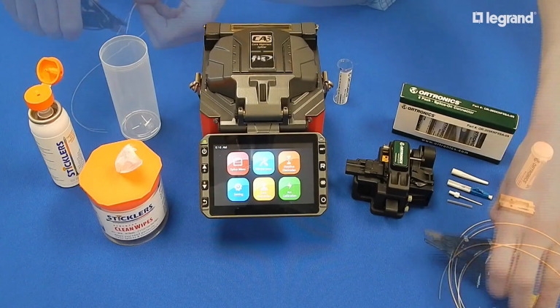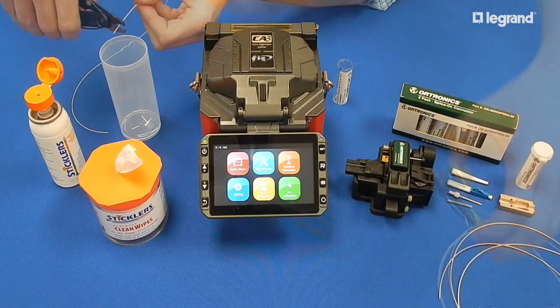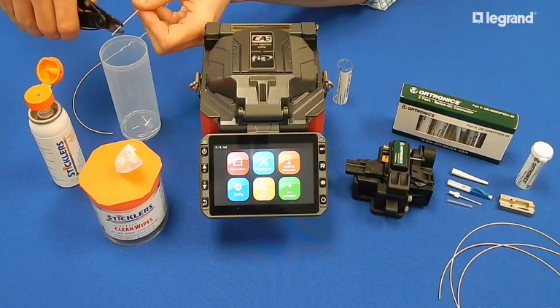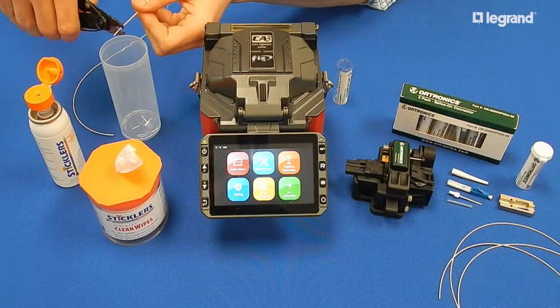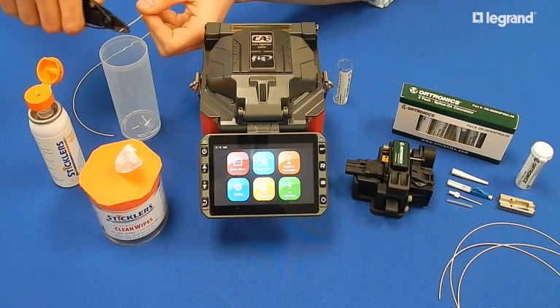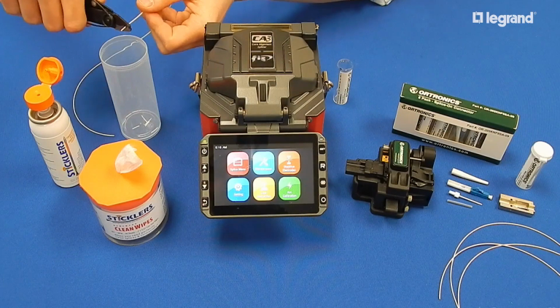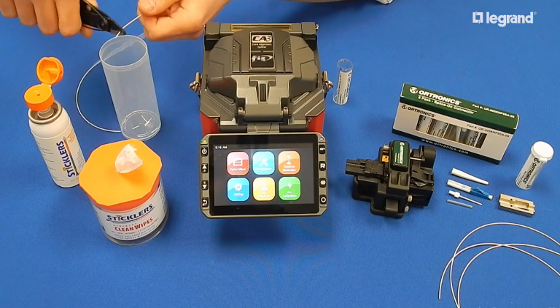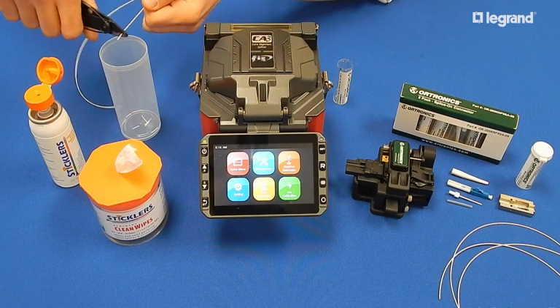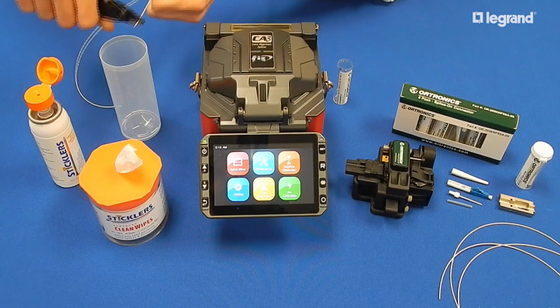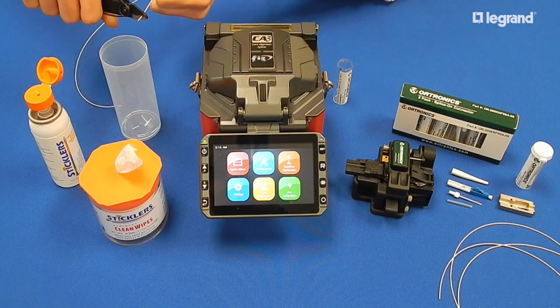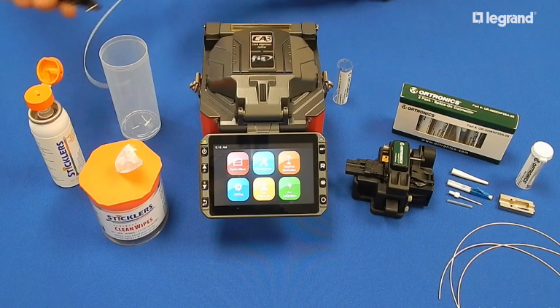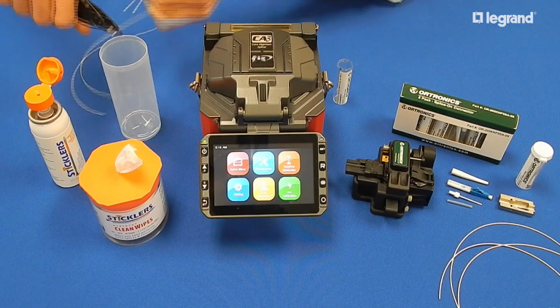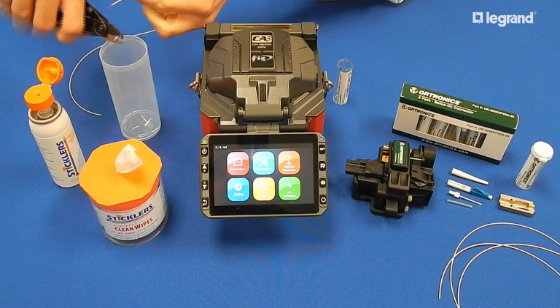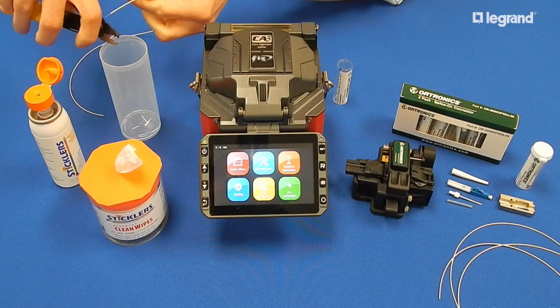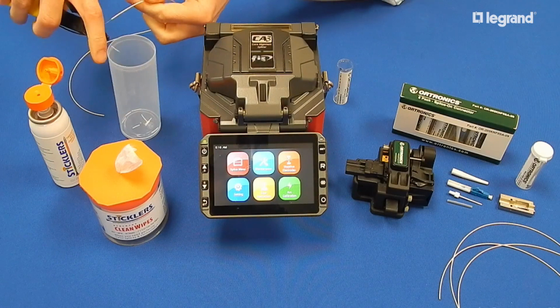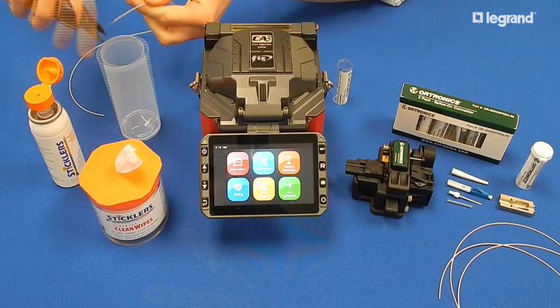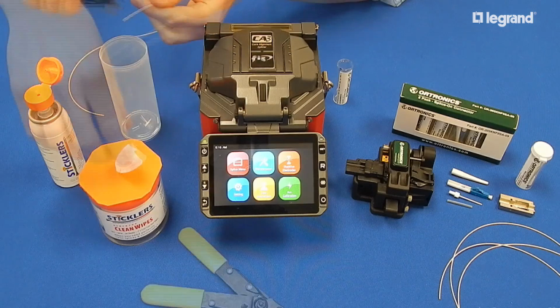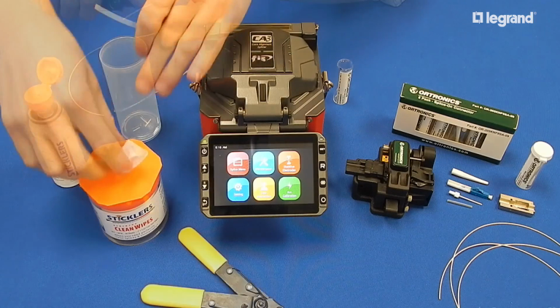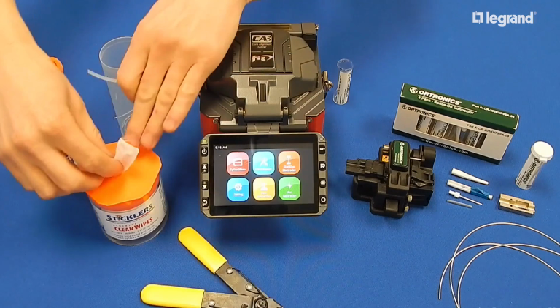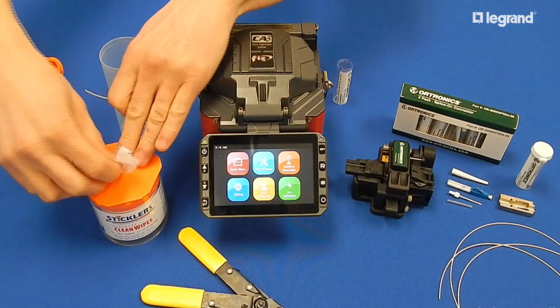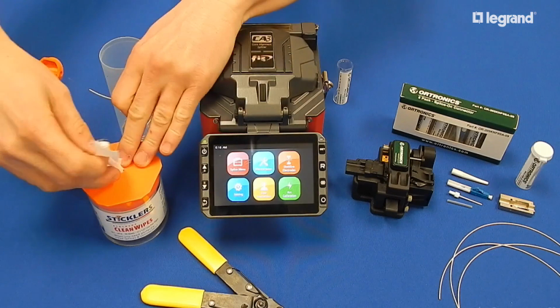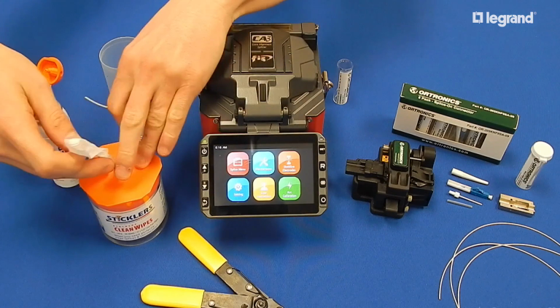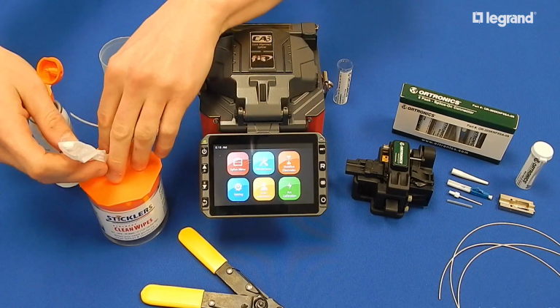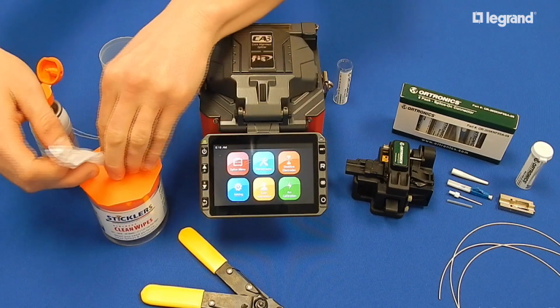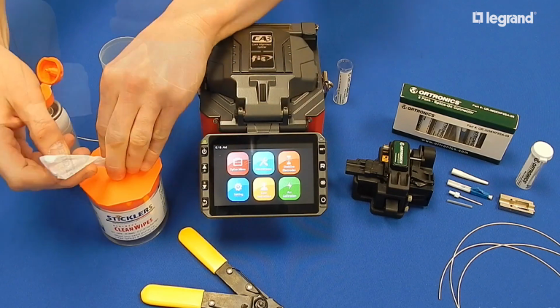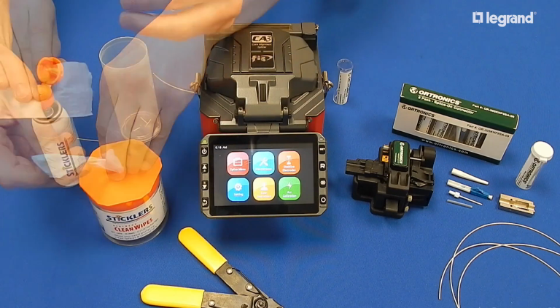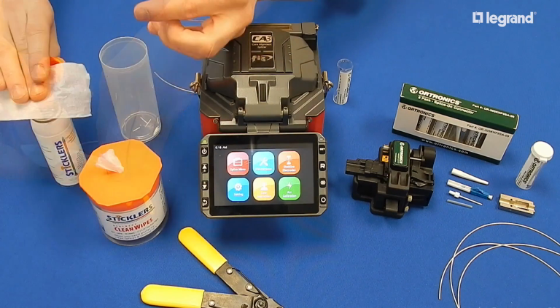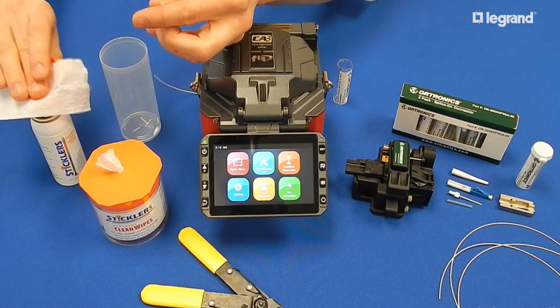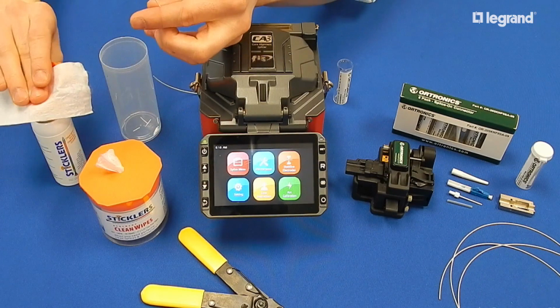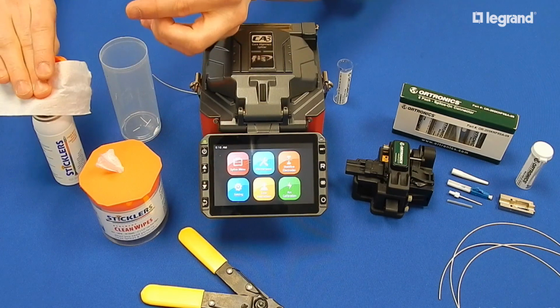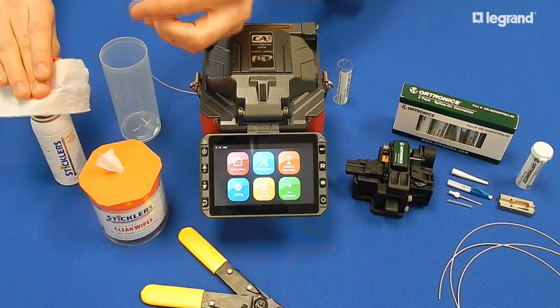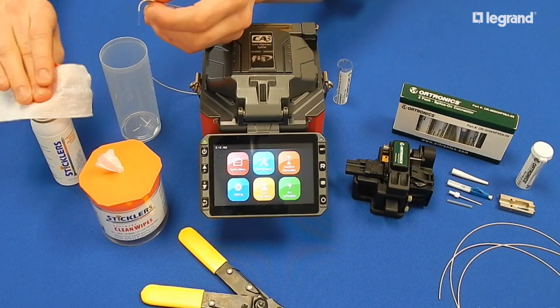Strip, clean, and cleave your fiber and load into the machine. Be sure to remove all of the acrylite coating.